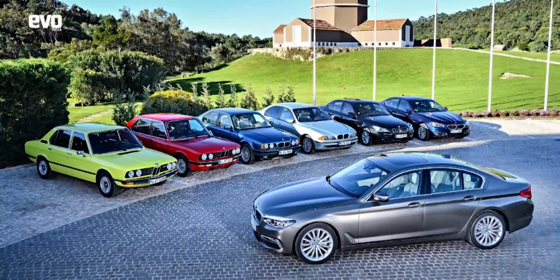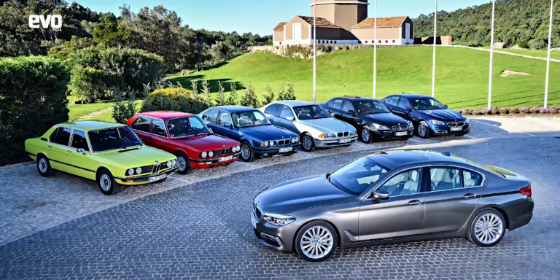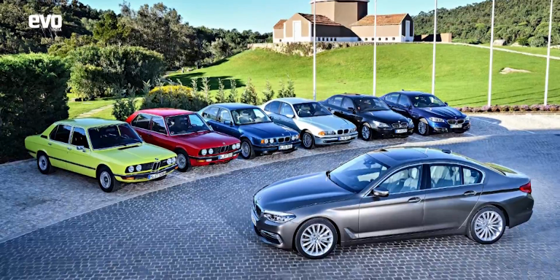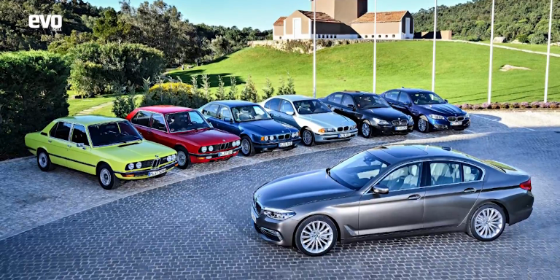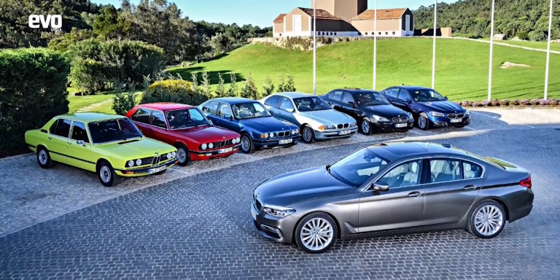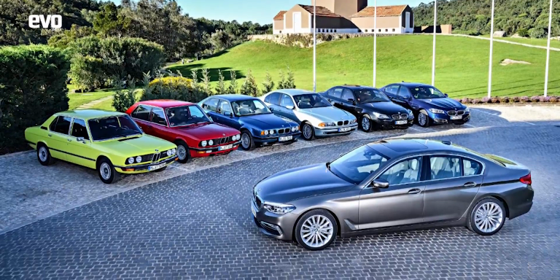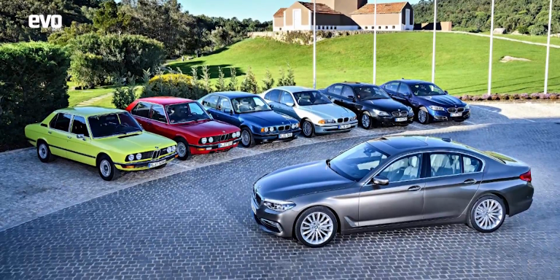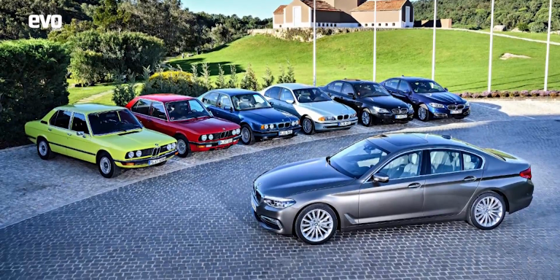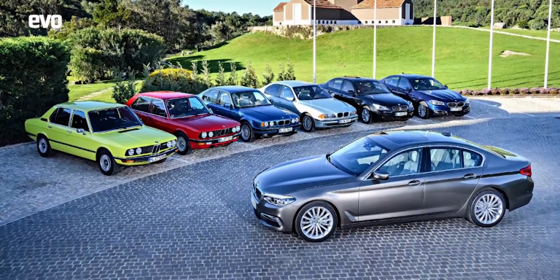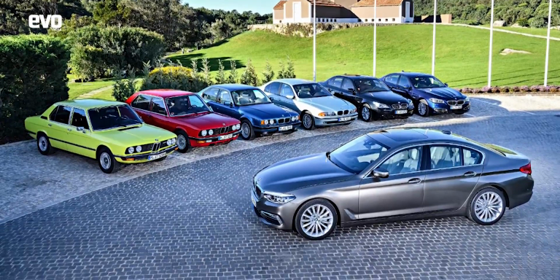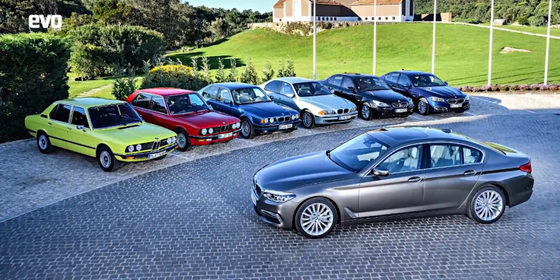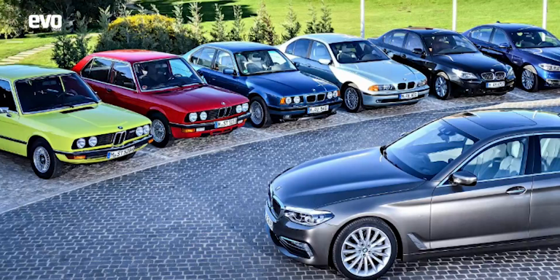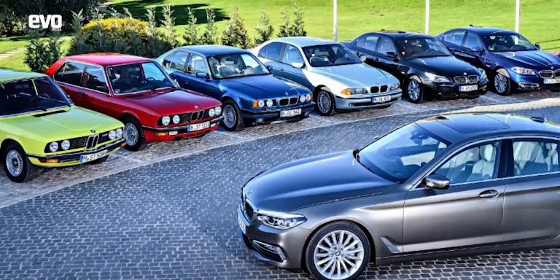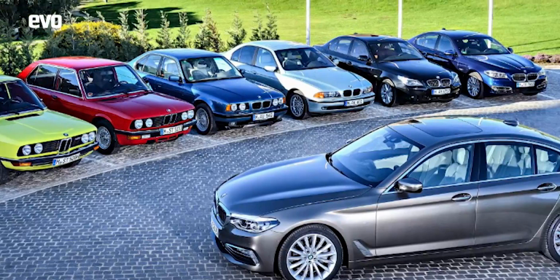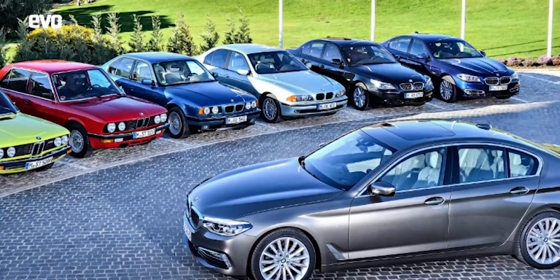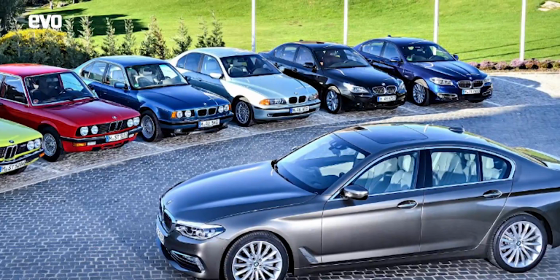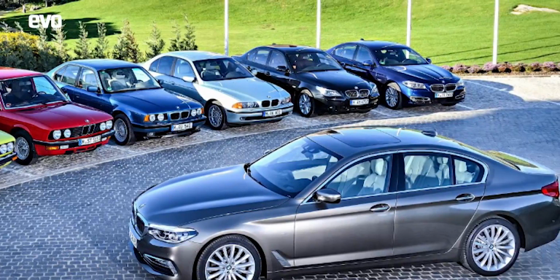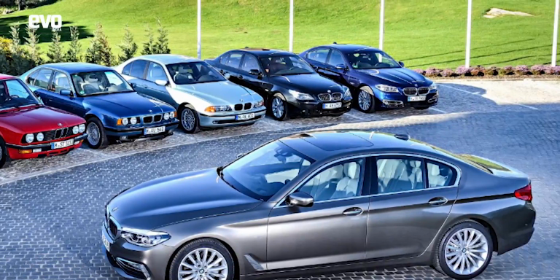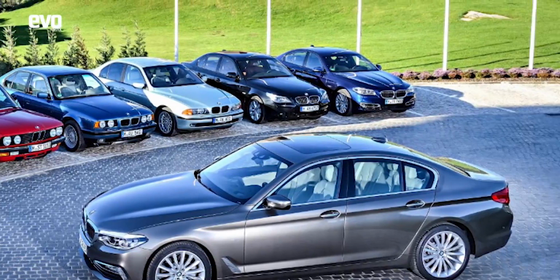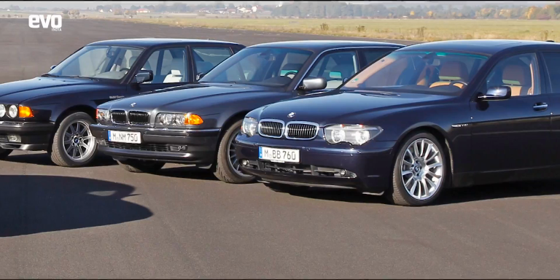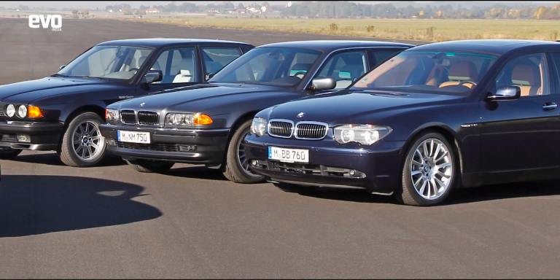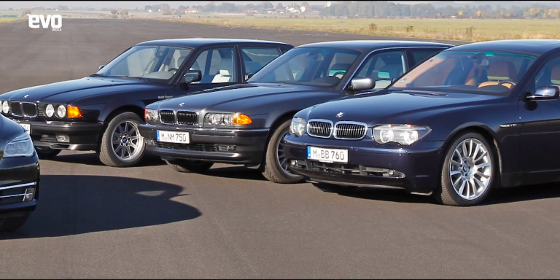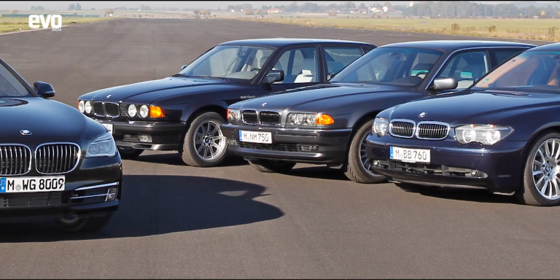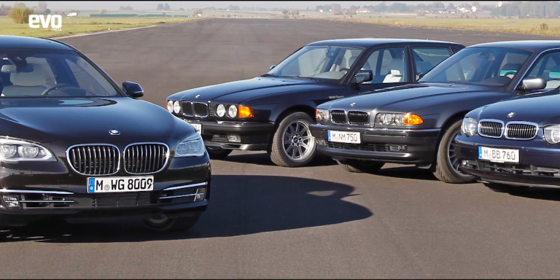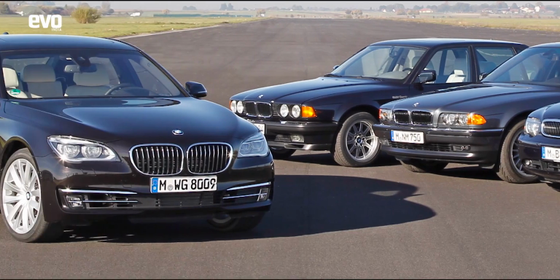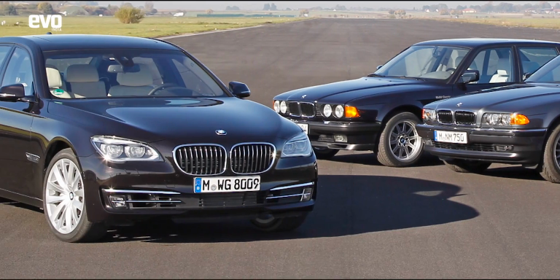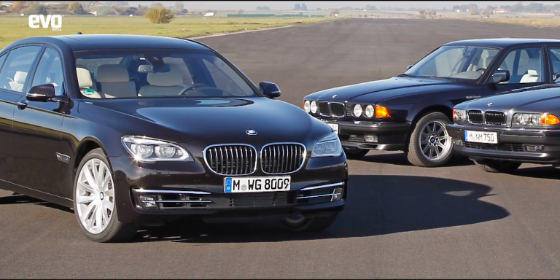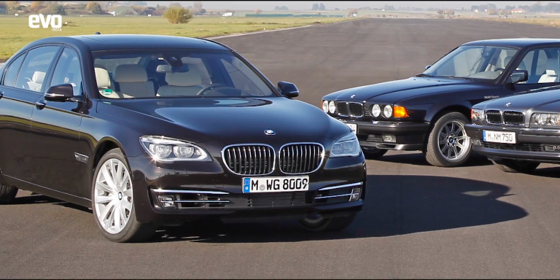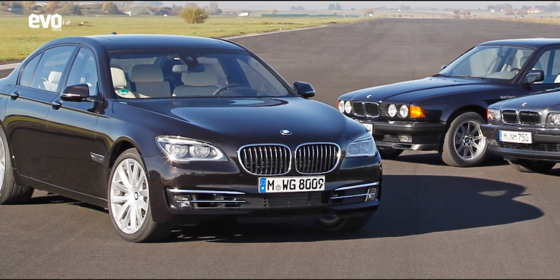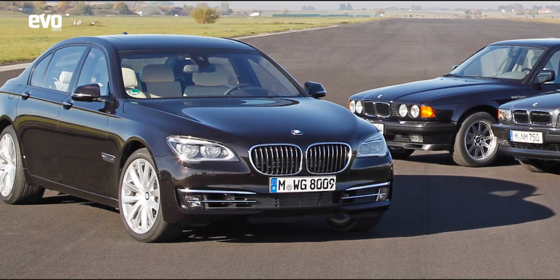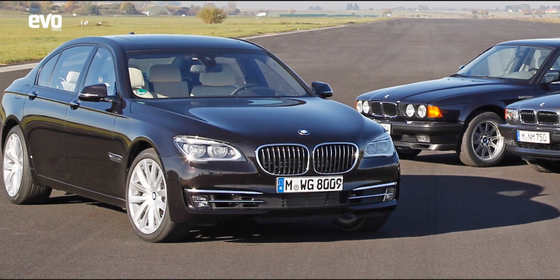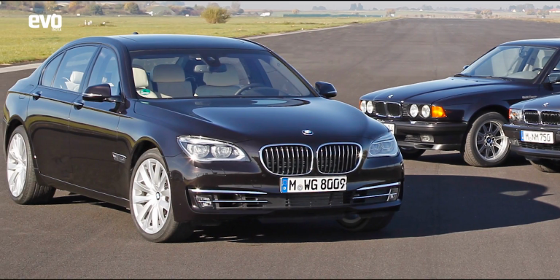The 5 series — 7 generations again. The 7 series has a total of 6 generations.